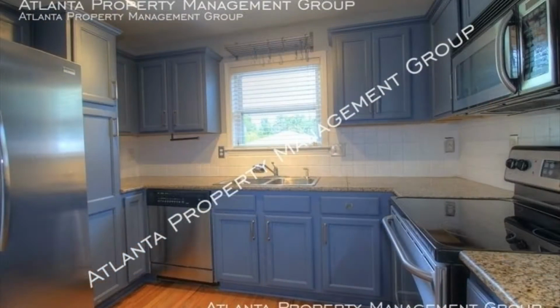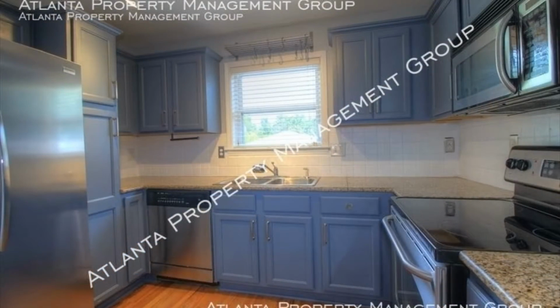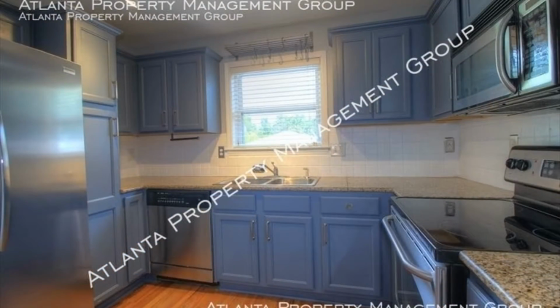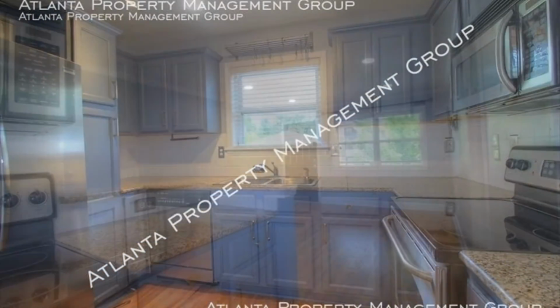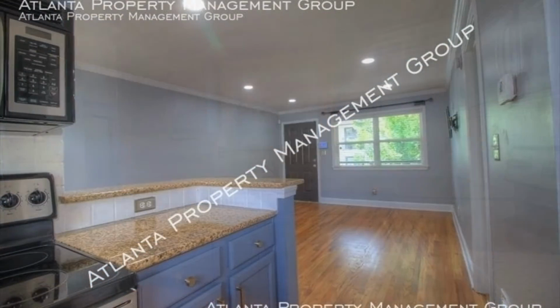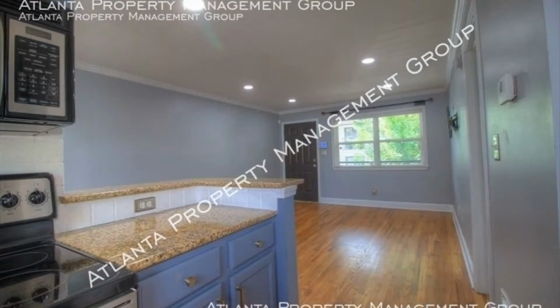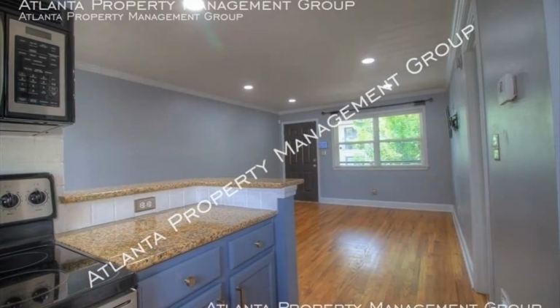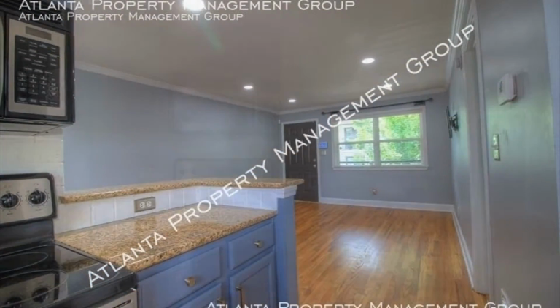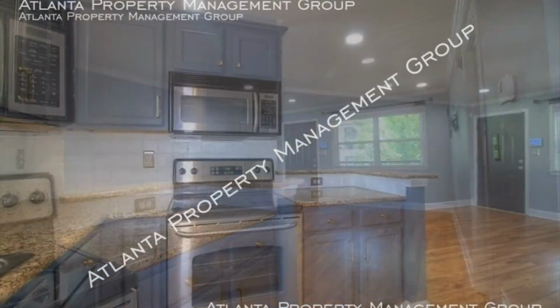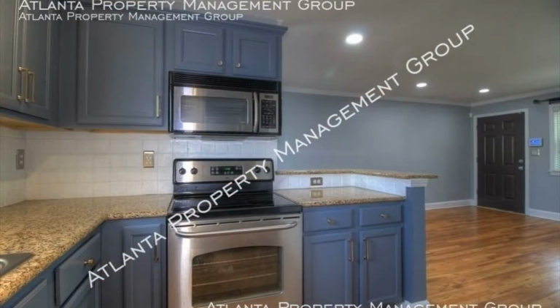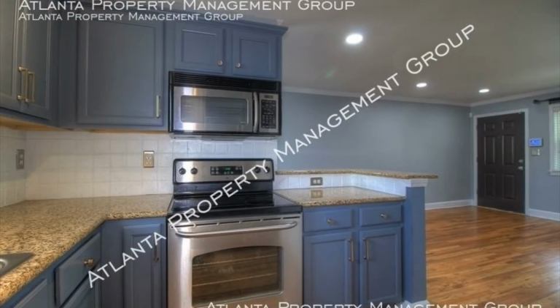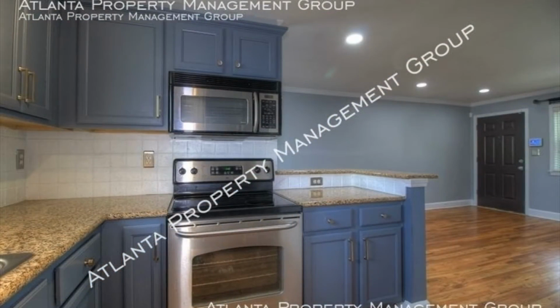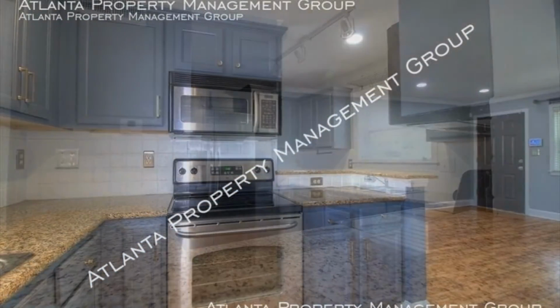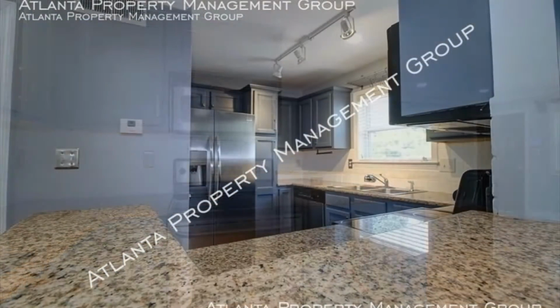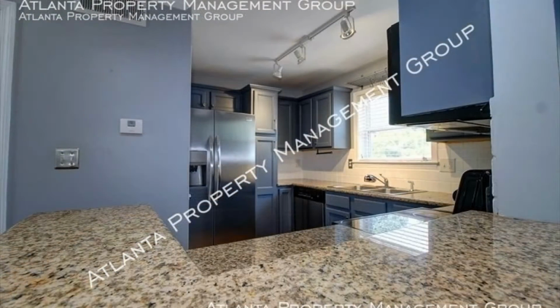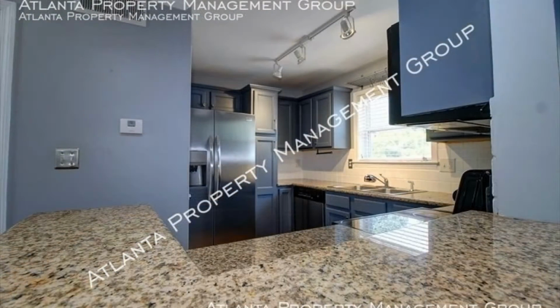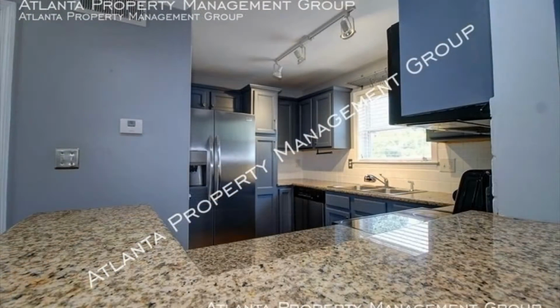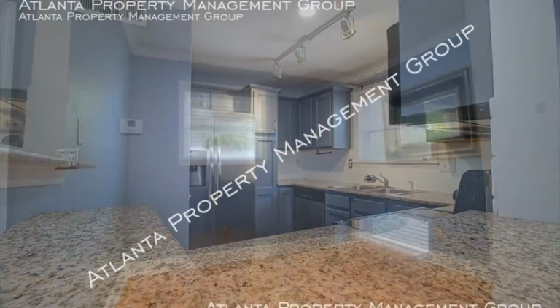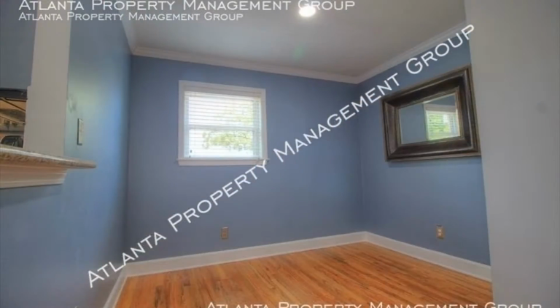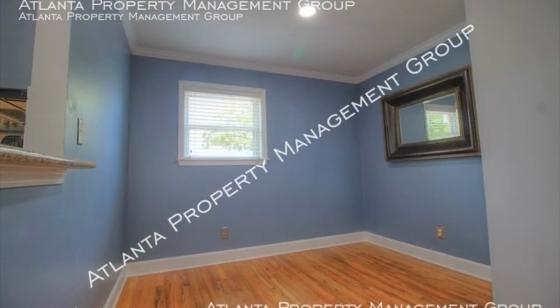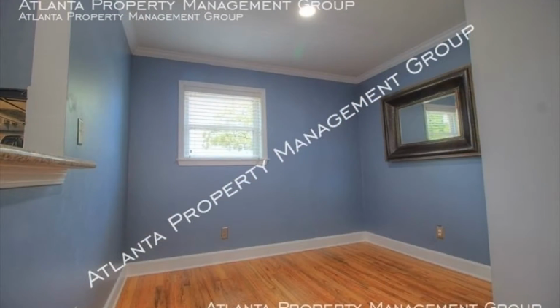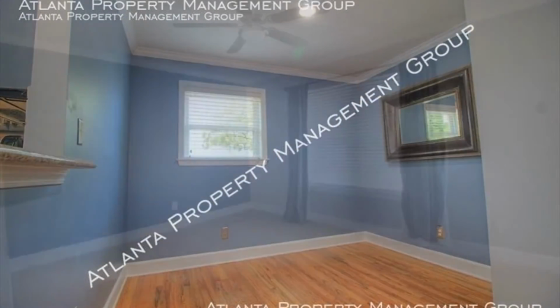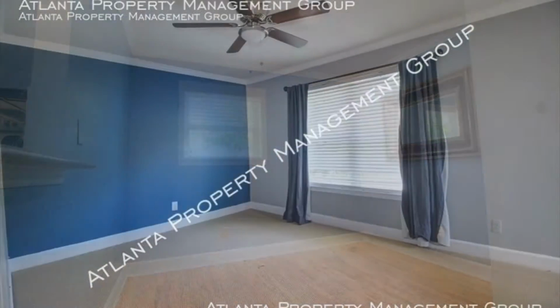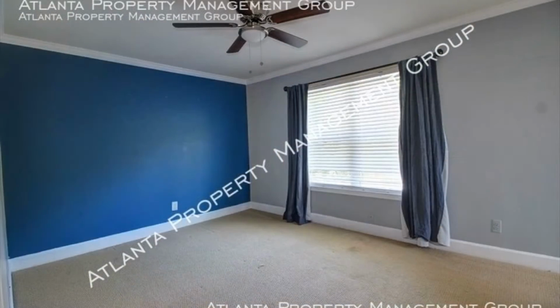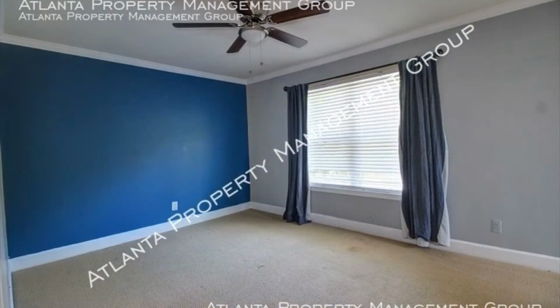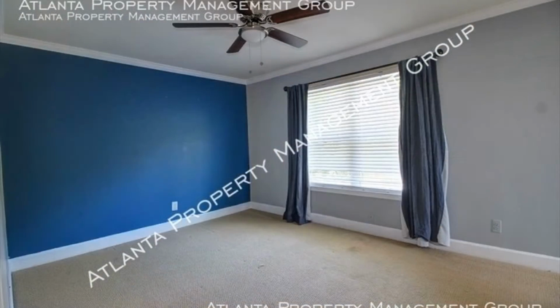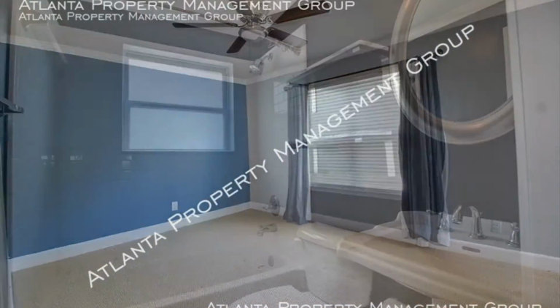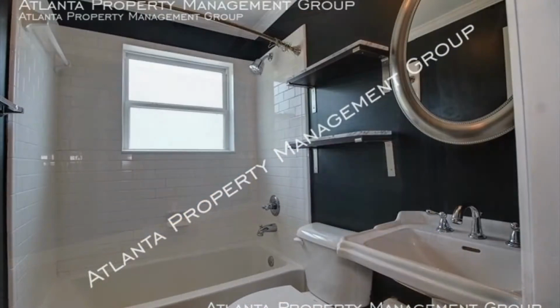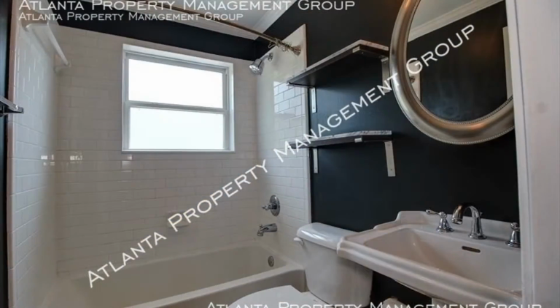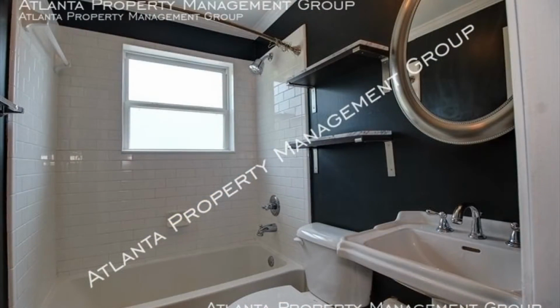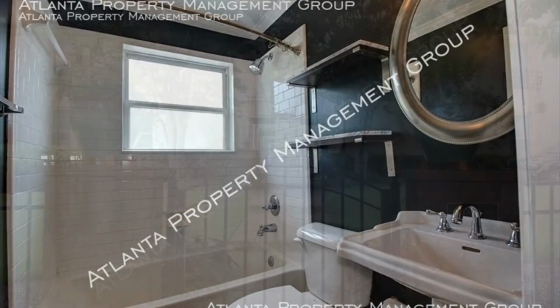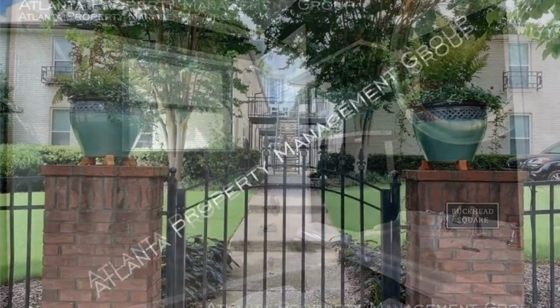There is one assigned parking space. The kitchen has plenty of cabinets, granite counters, and stainless steel appliances.